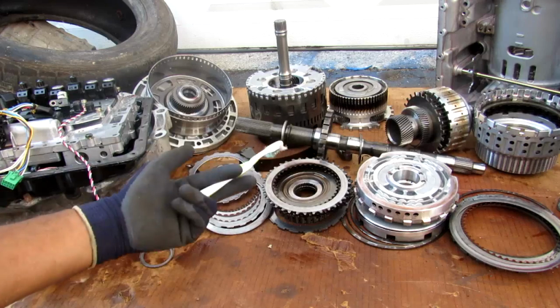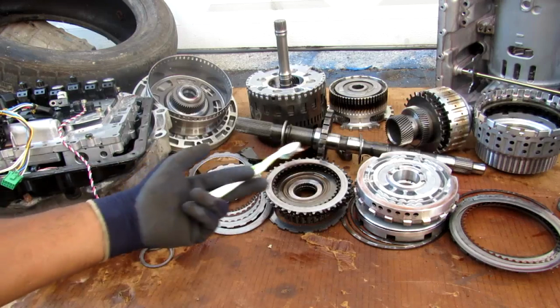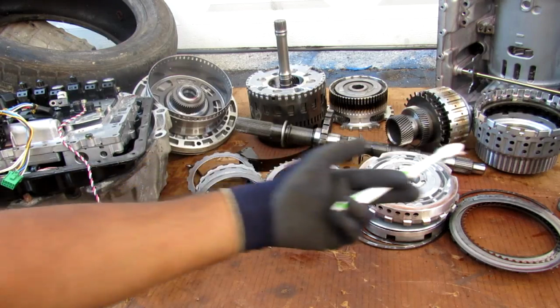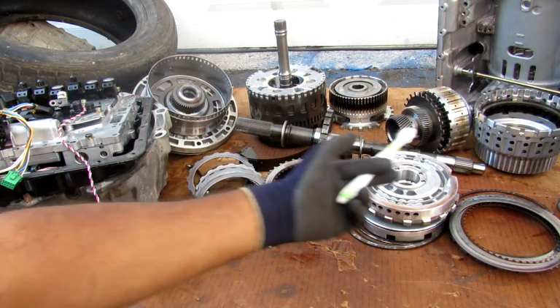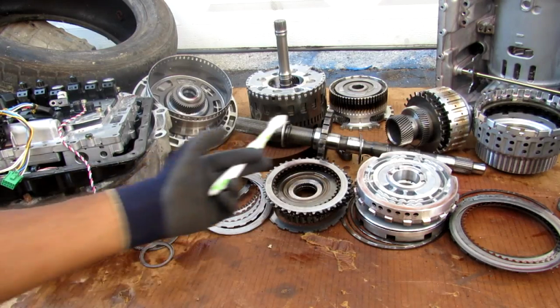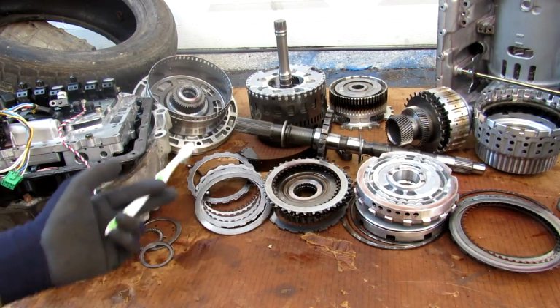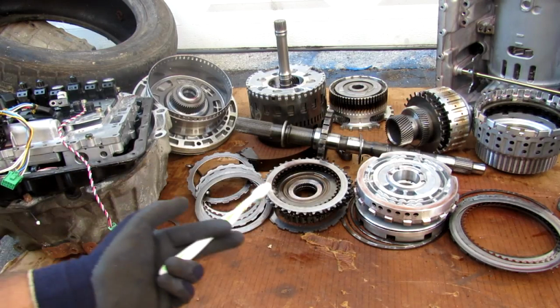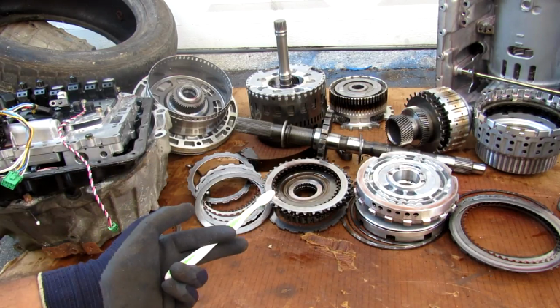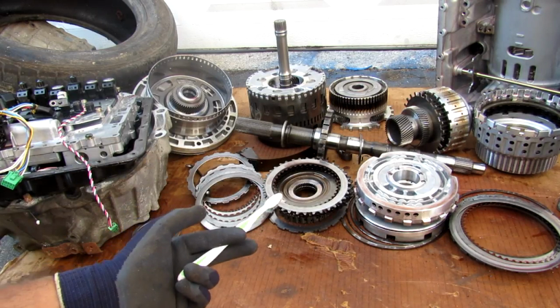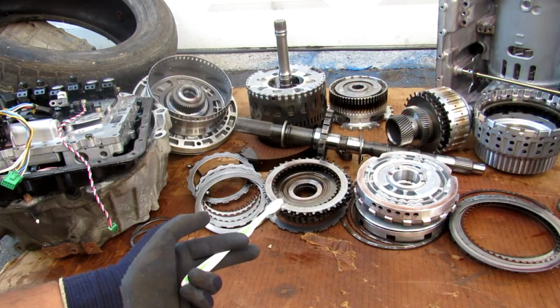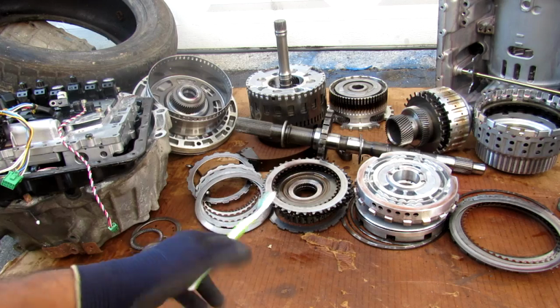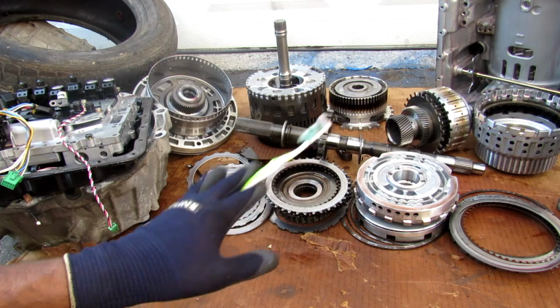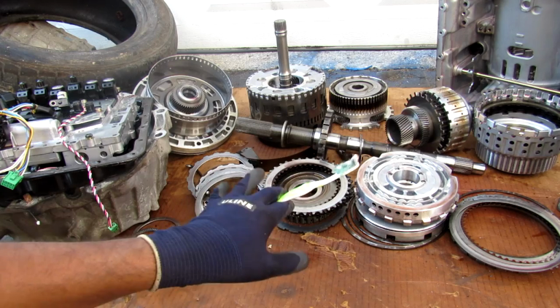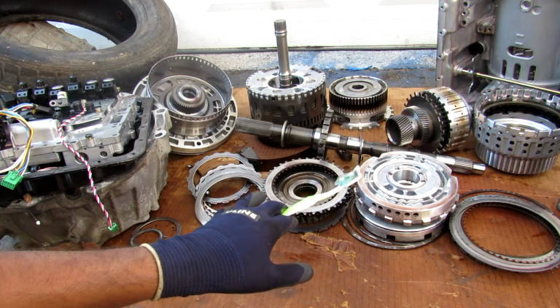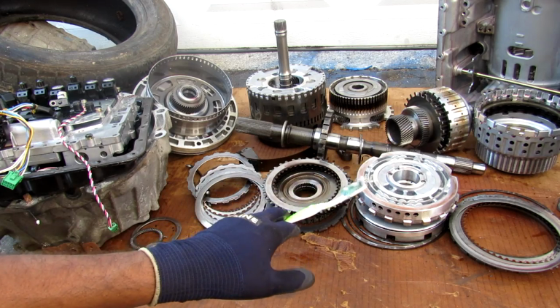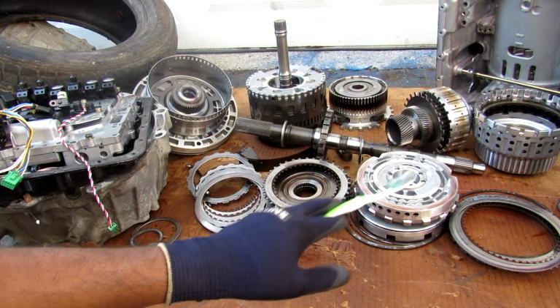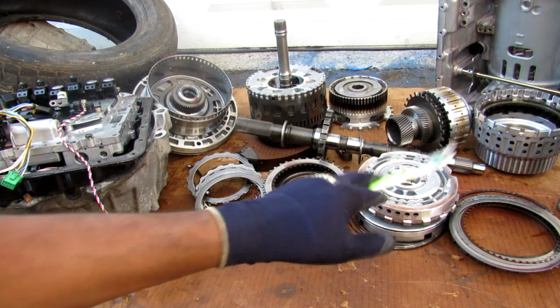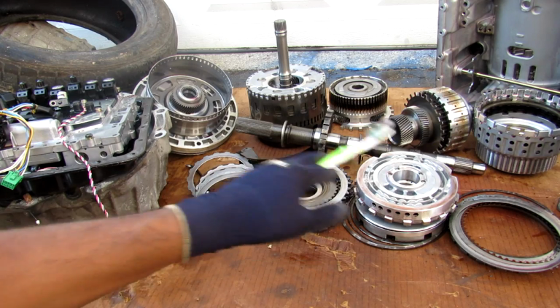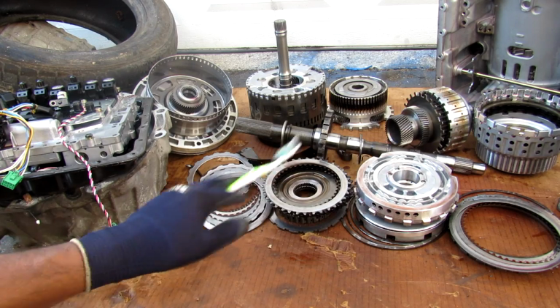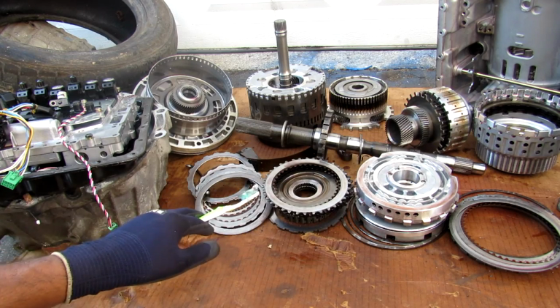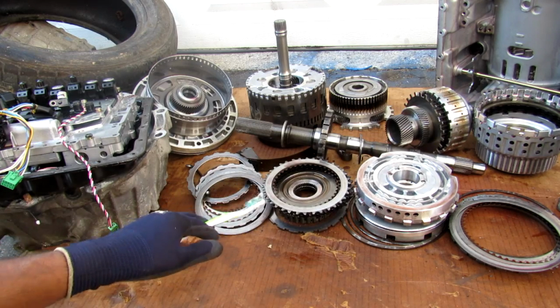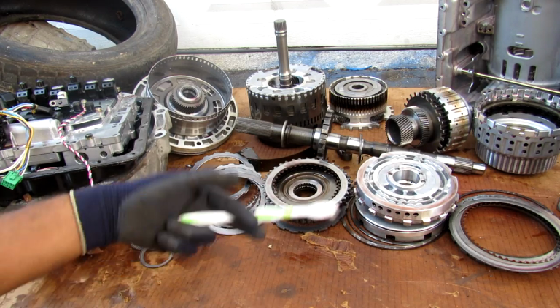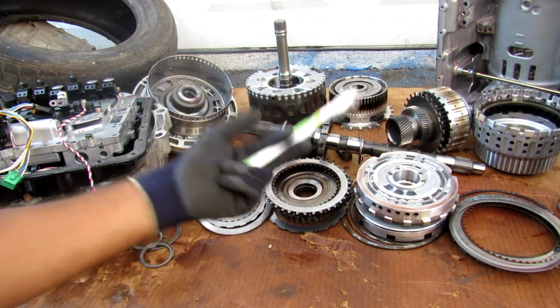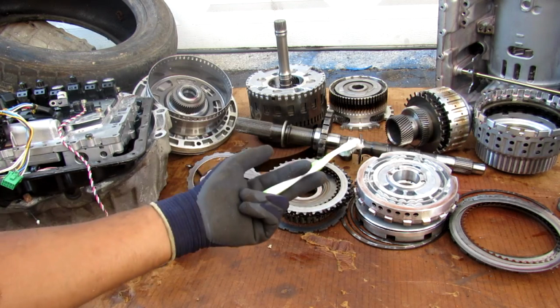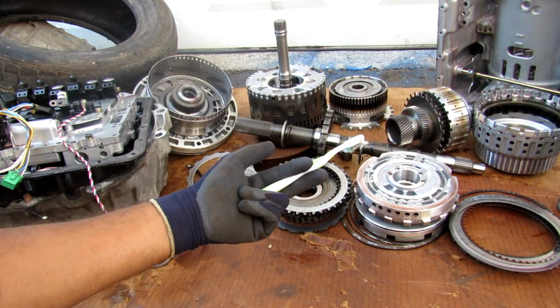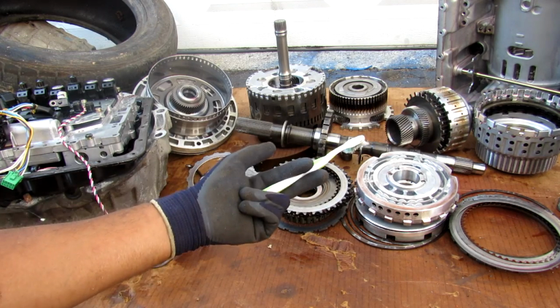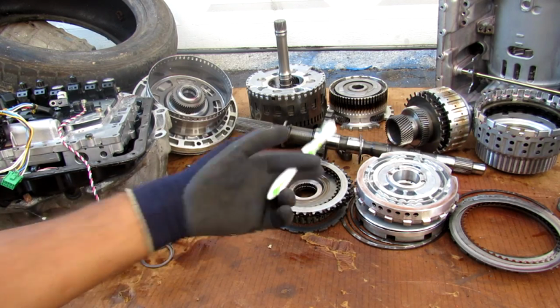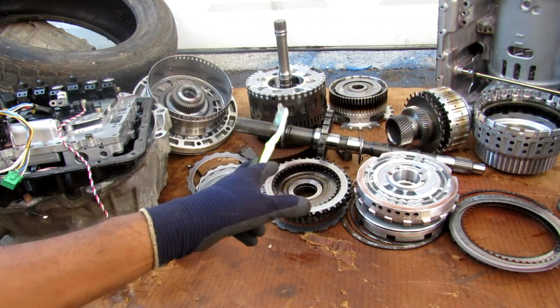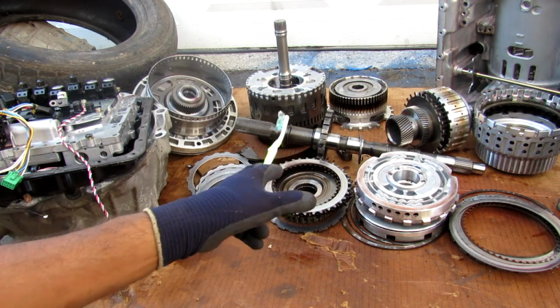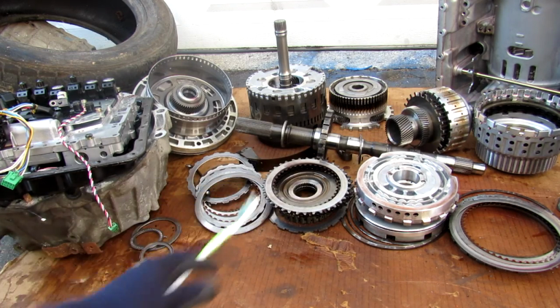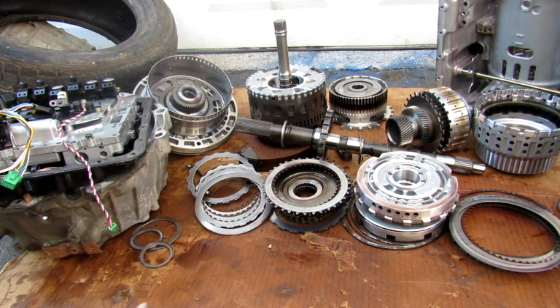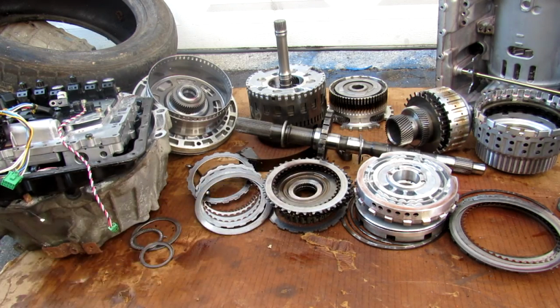And there we have the transmission casing fully gutted. Here we have all the components removed from the transmission. Now we're going to take a look at the individual components to see what could cause these transmissions to fail.